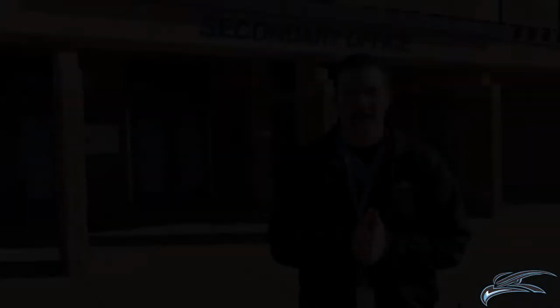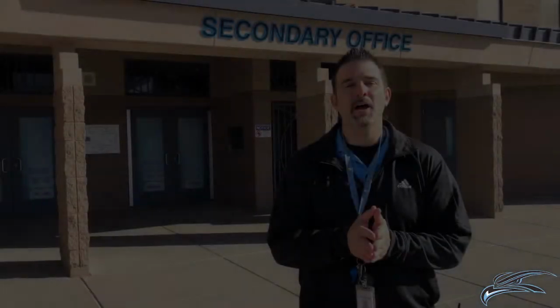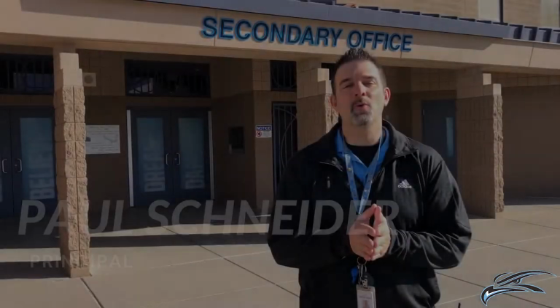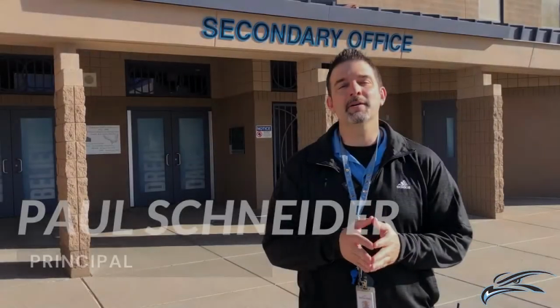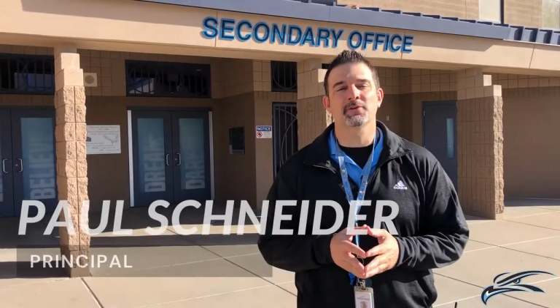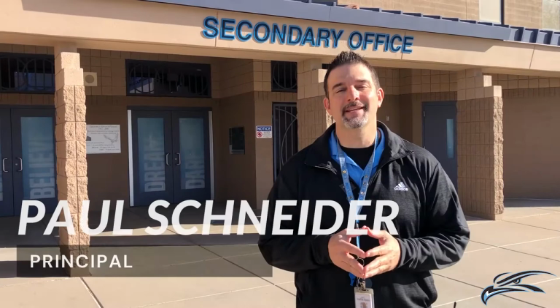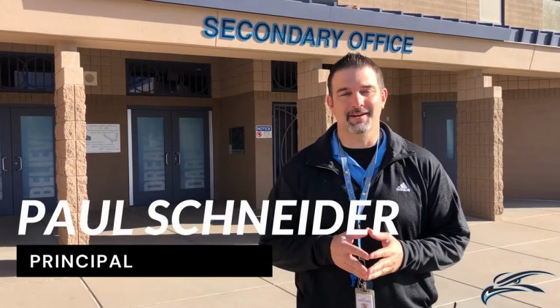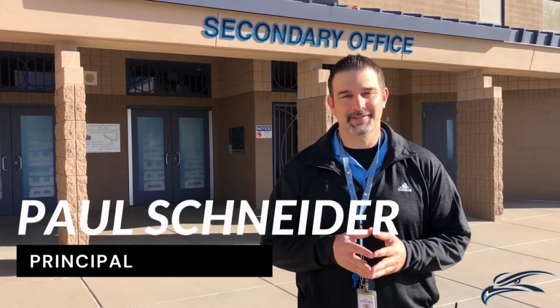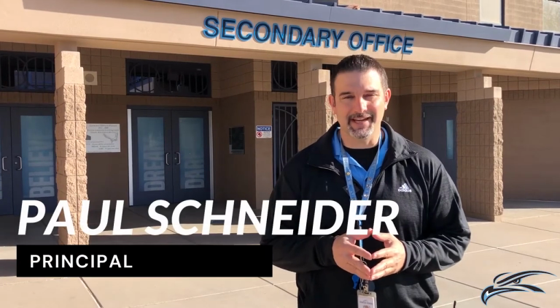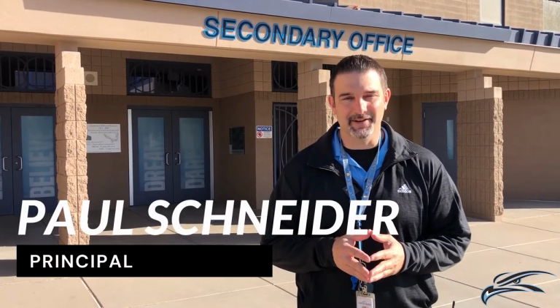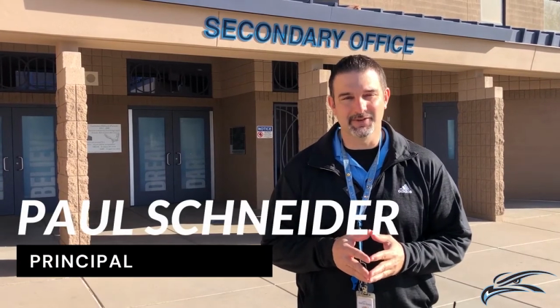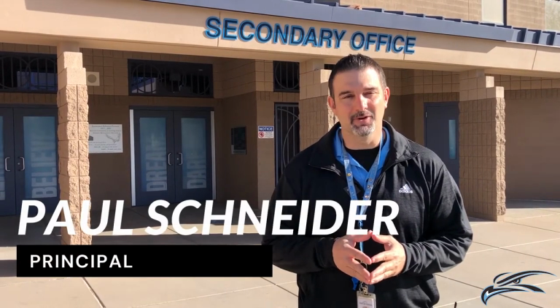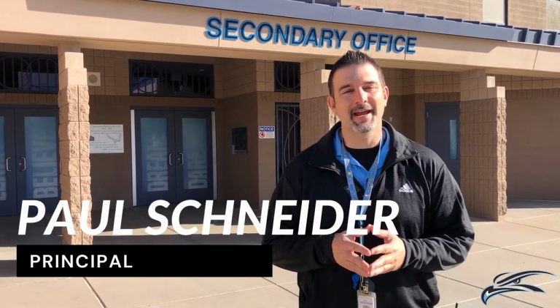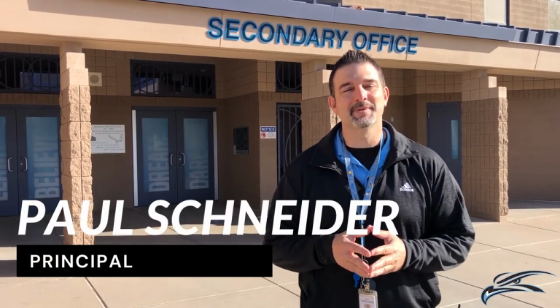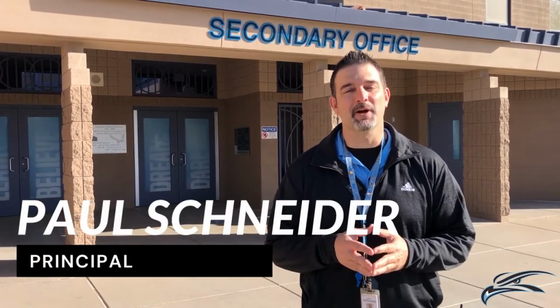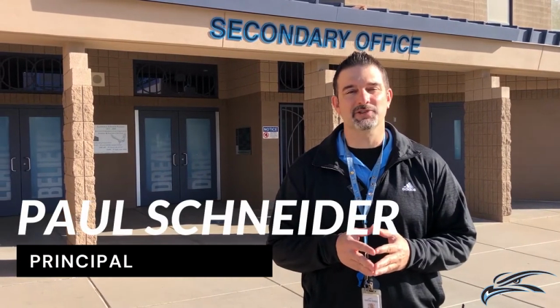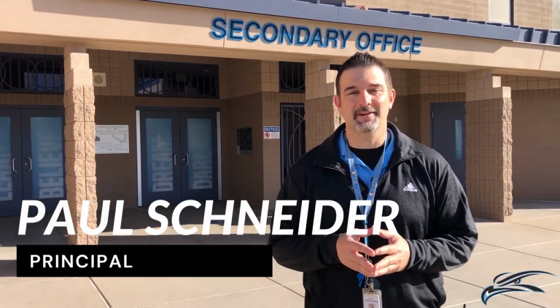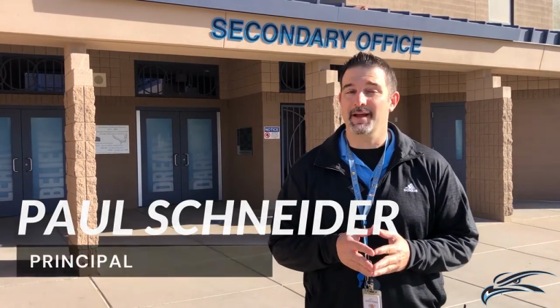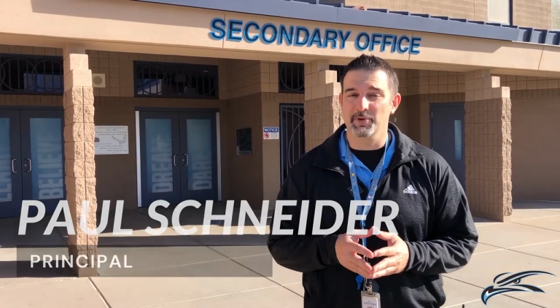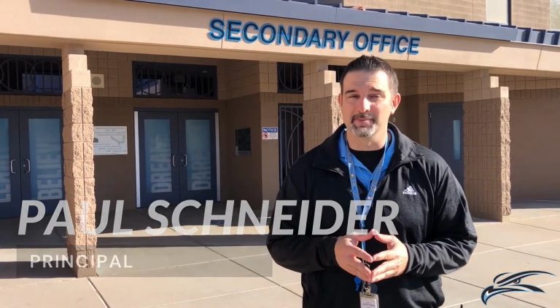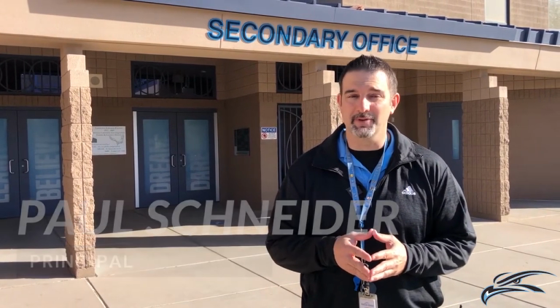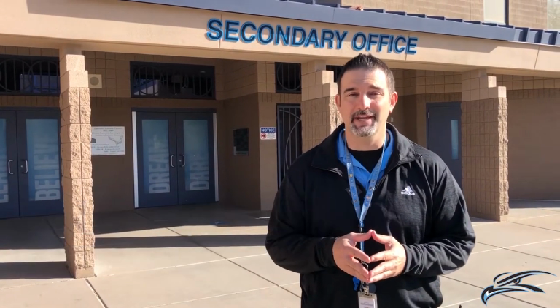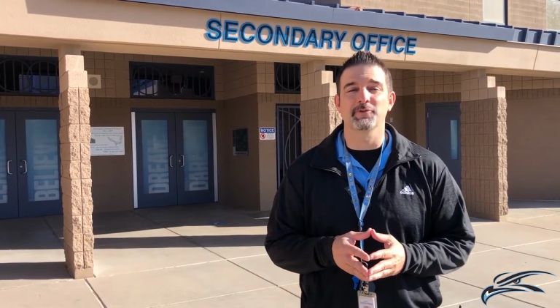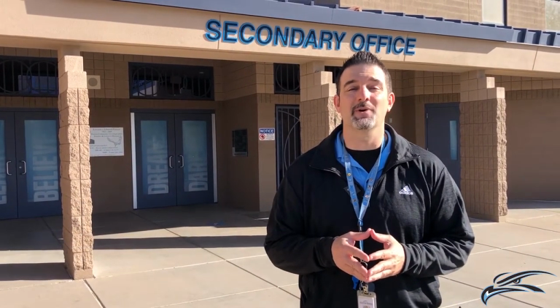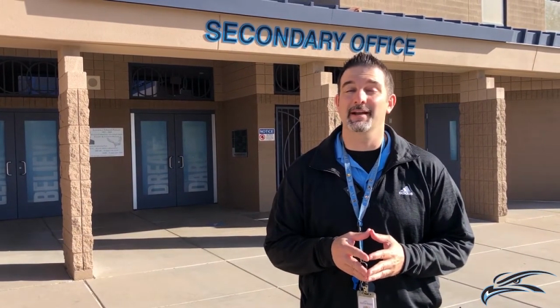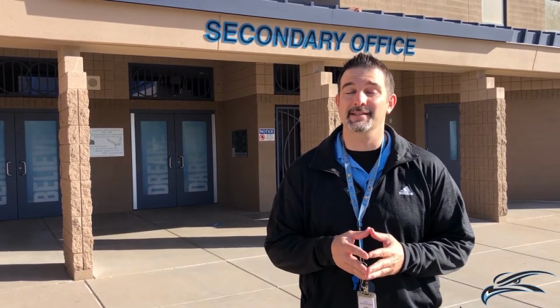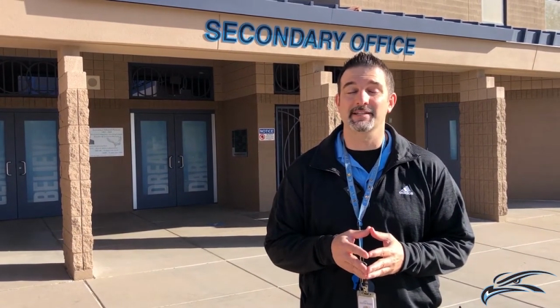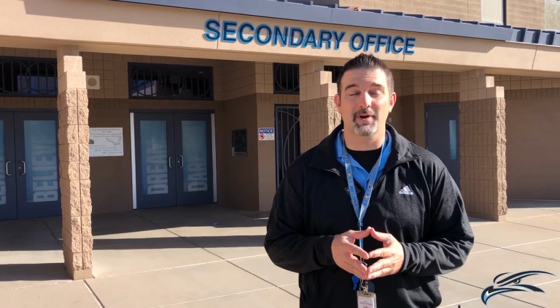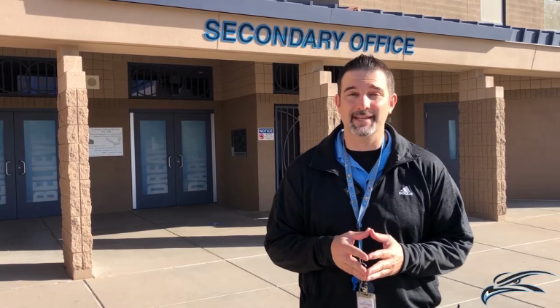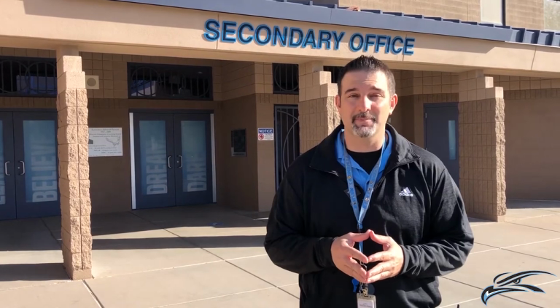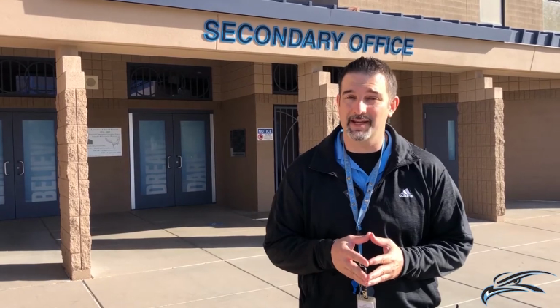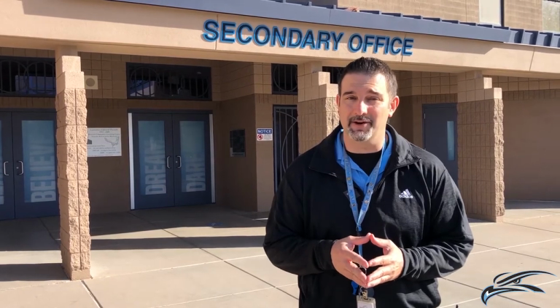Hello and welcome to Horizon Honors Secondary School. My name is Paul Schneider and I'm the principal. Thank you for joining us. It's a great day to be an Eagle.